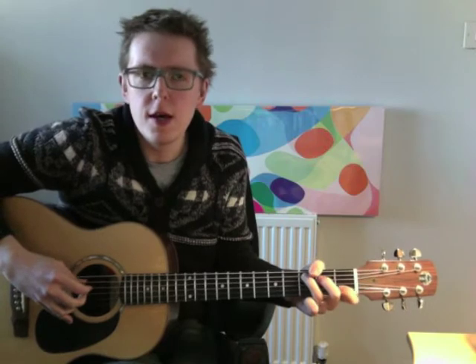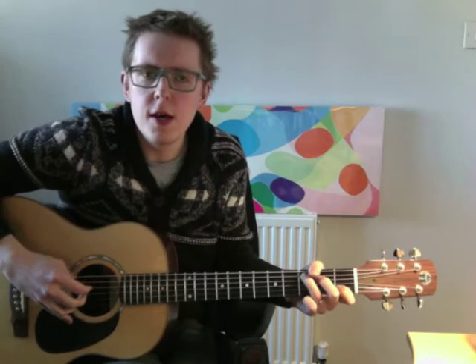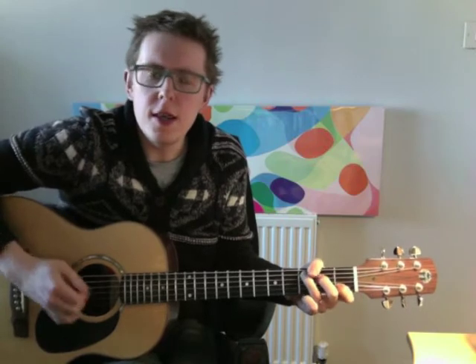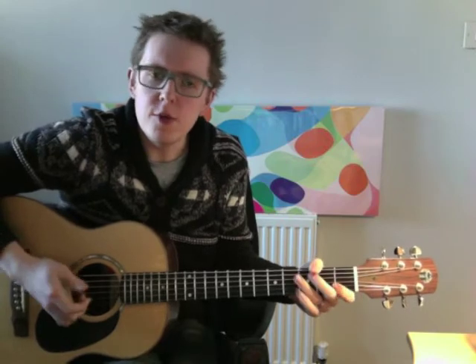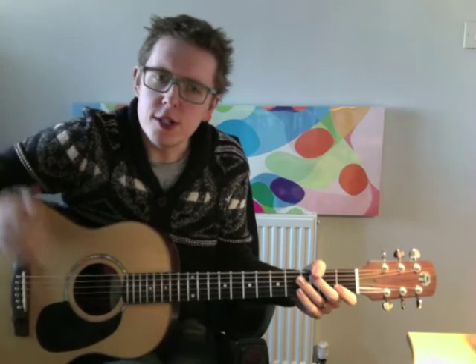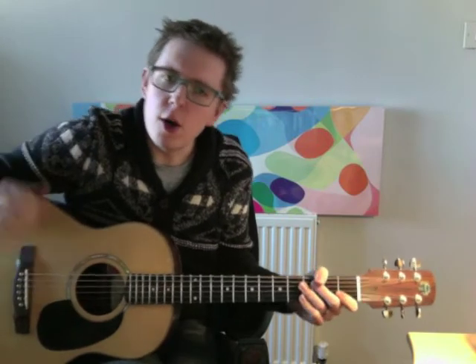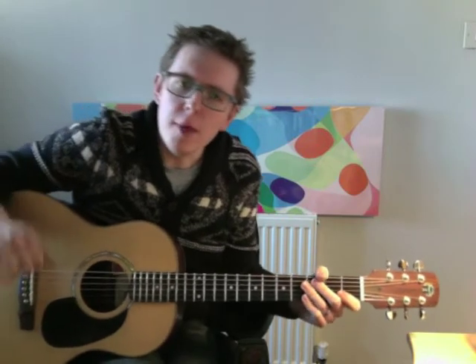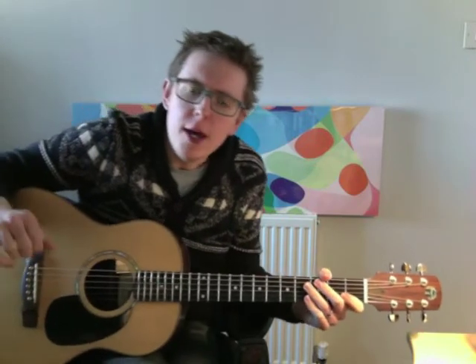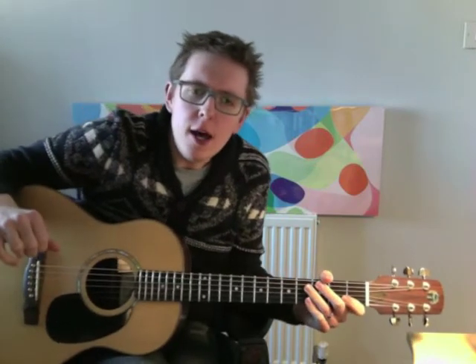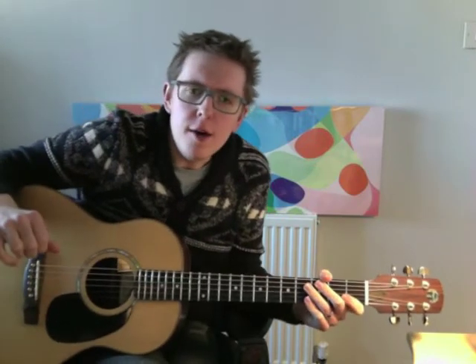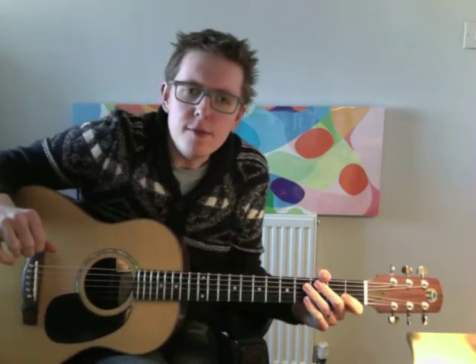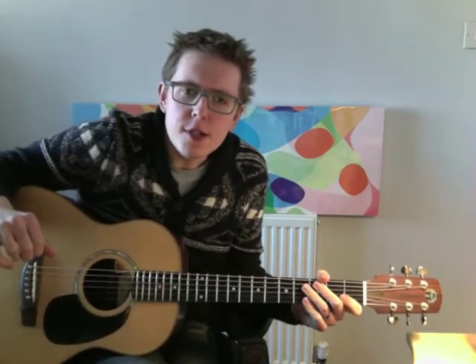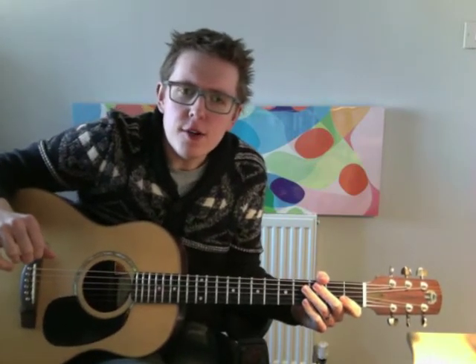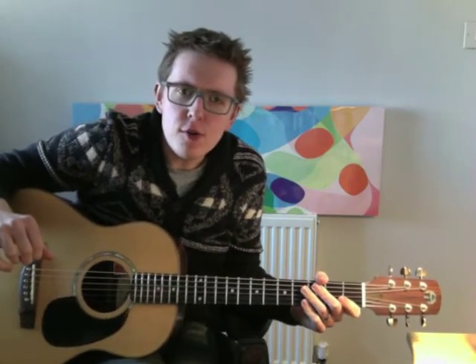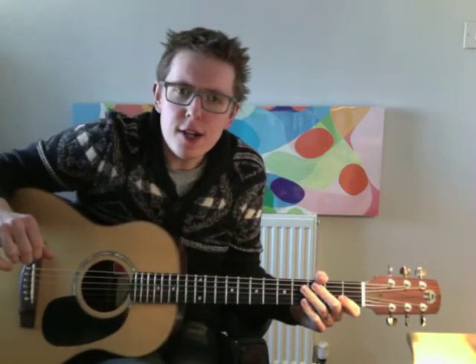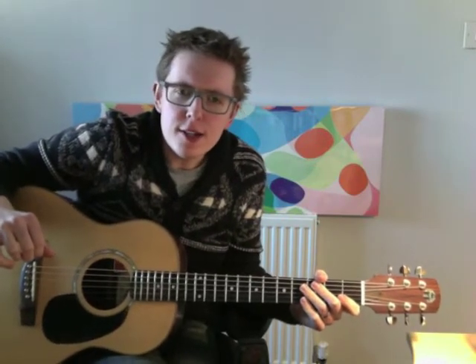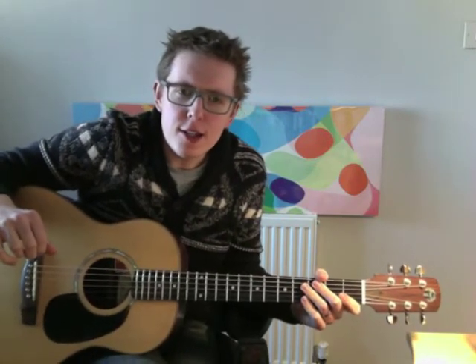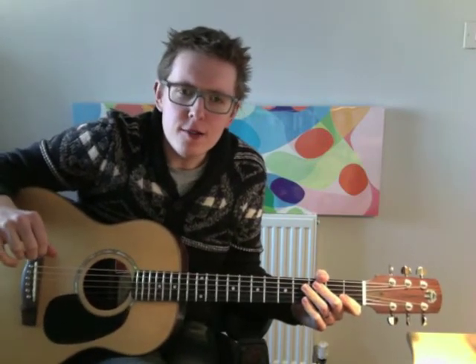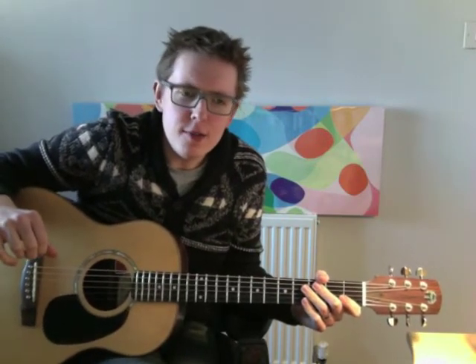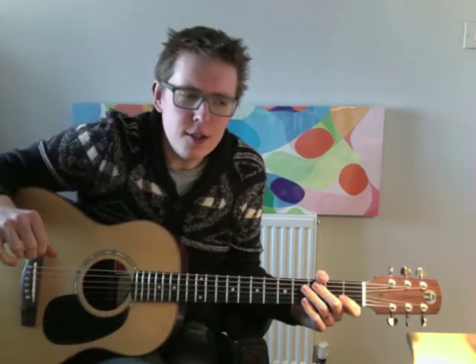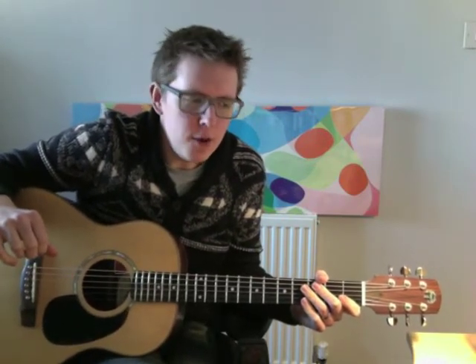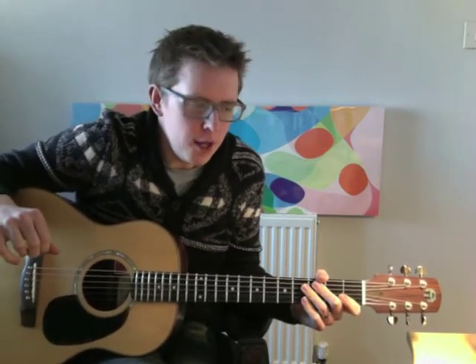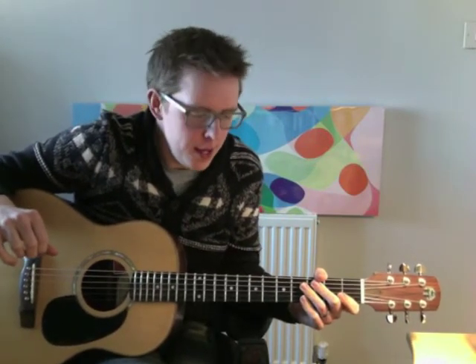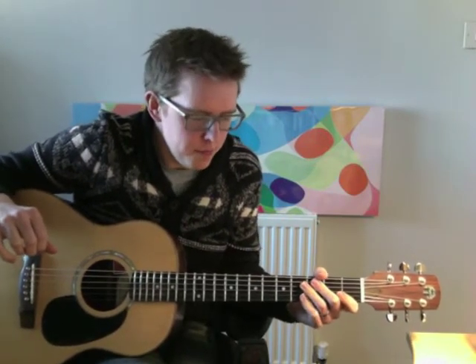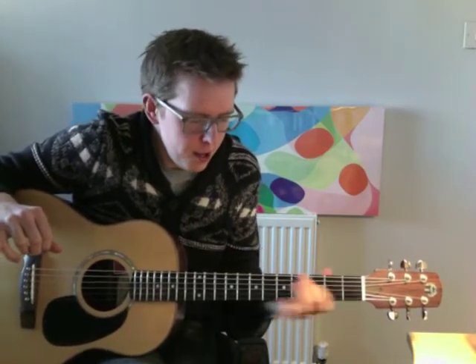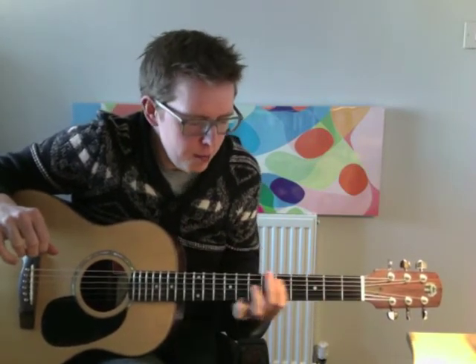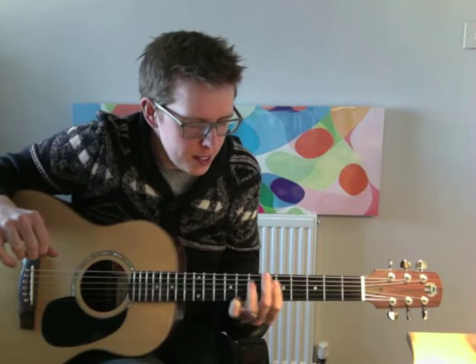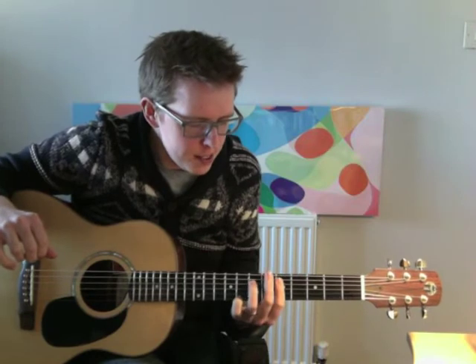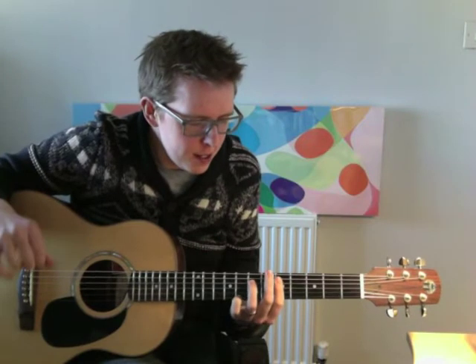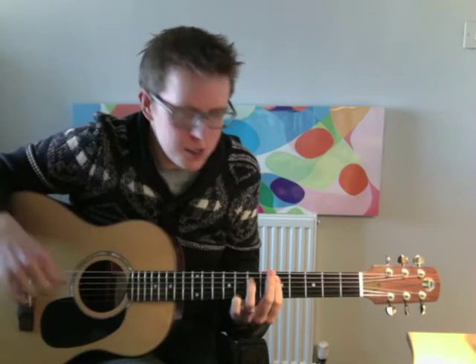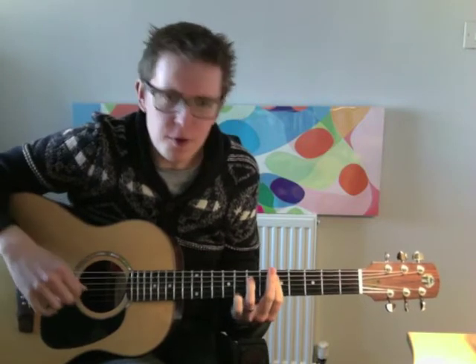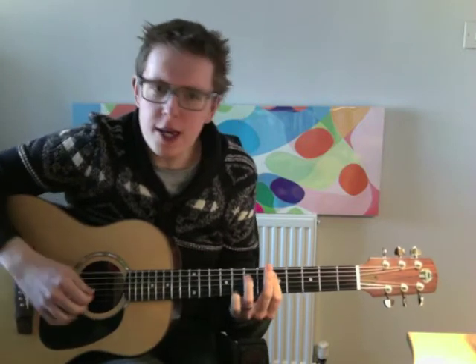And then we're into the song. It's quite a nice little folky thing and it starts off up here.